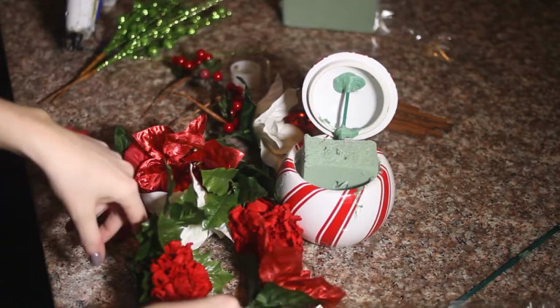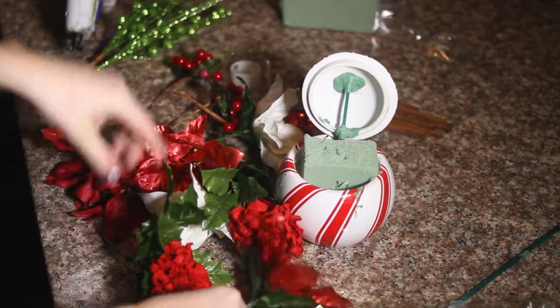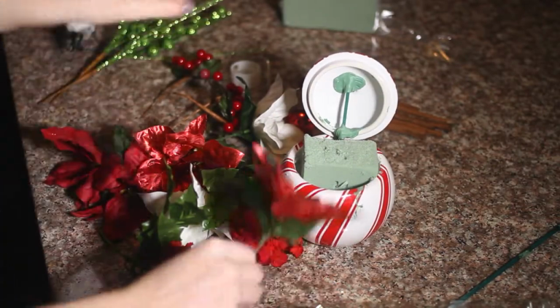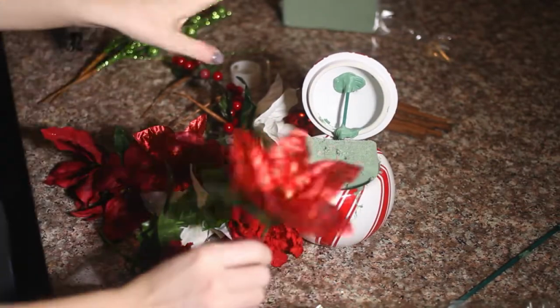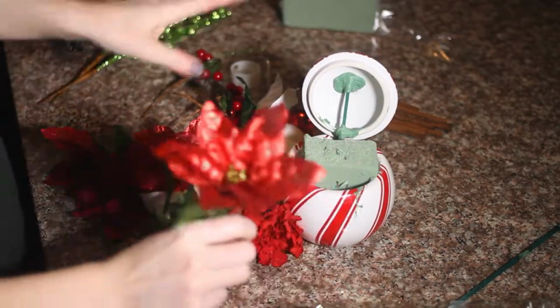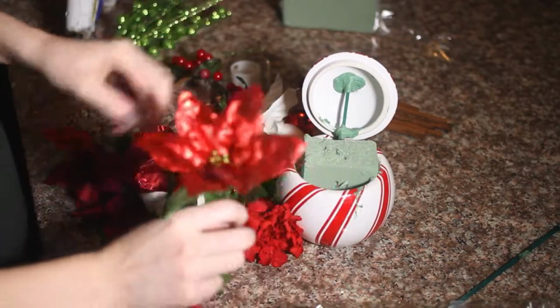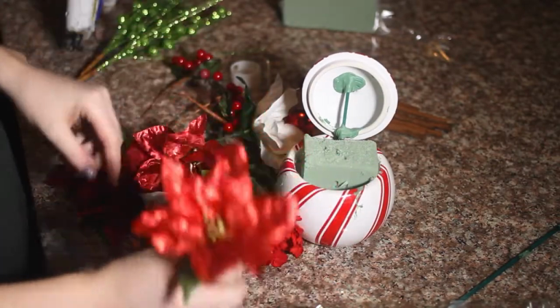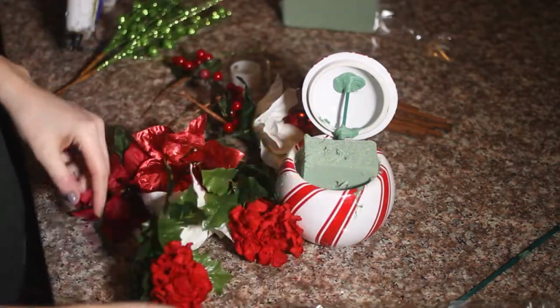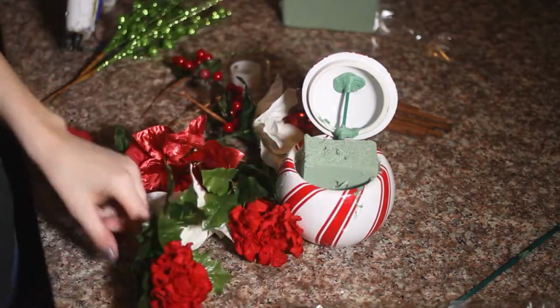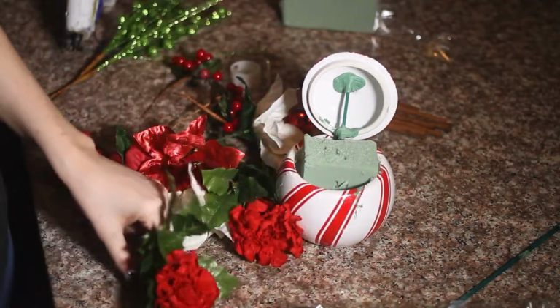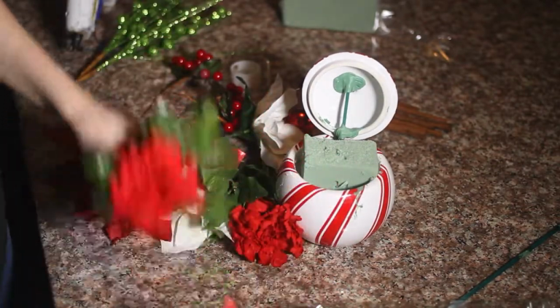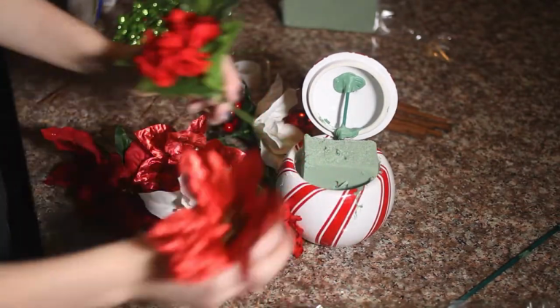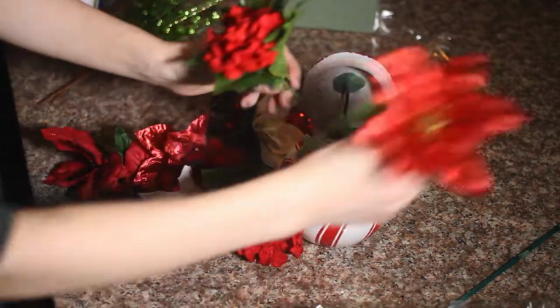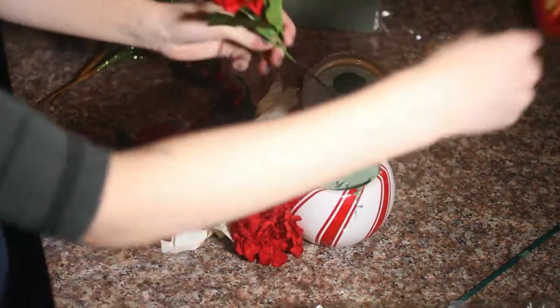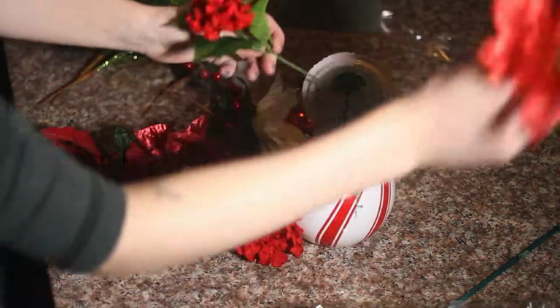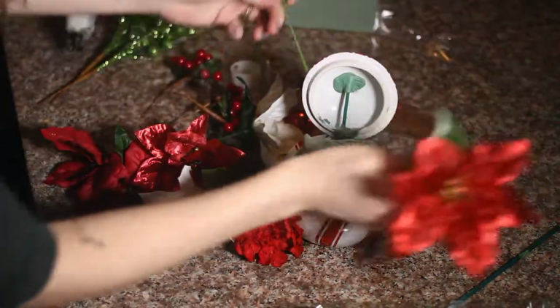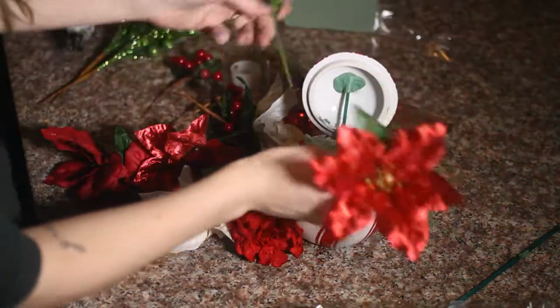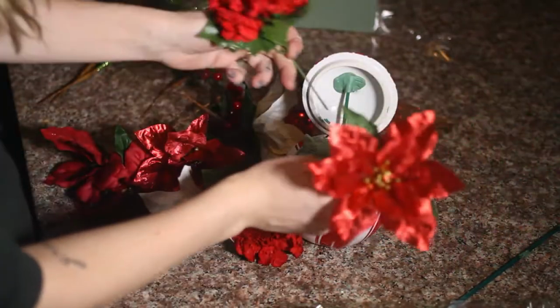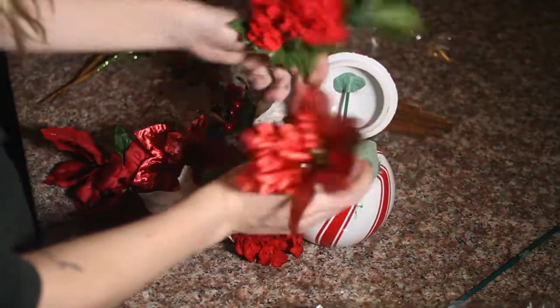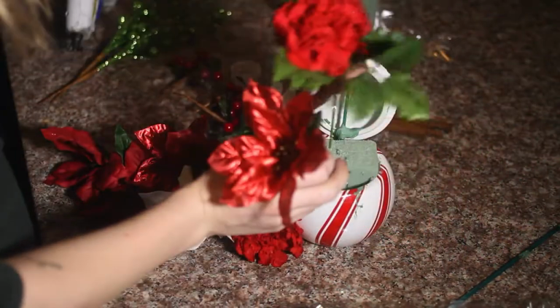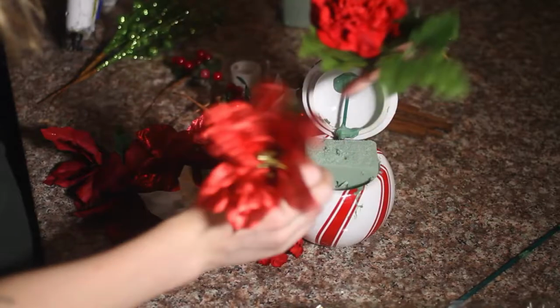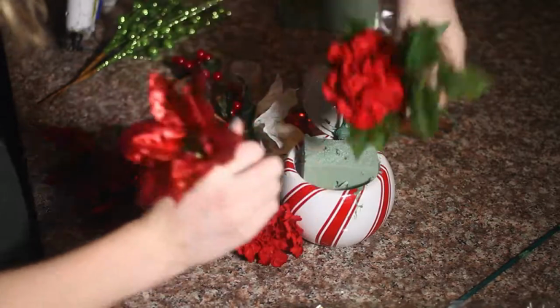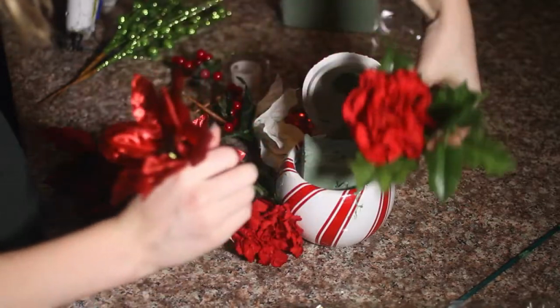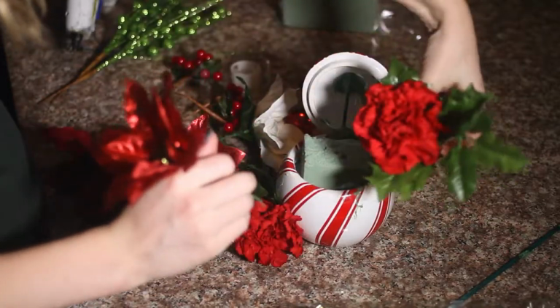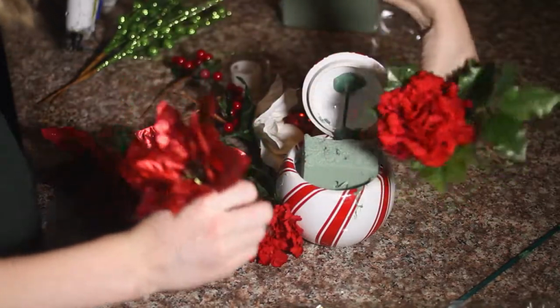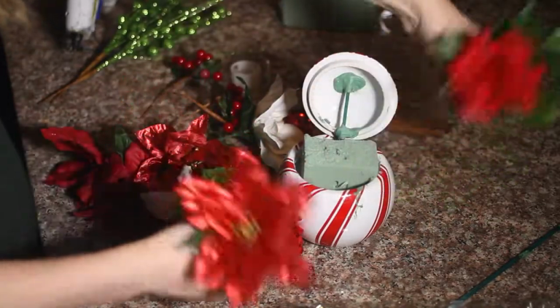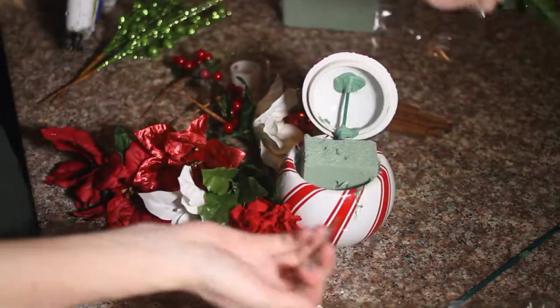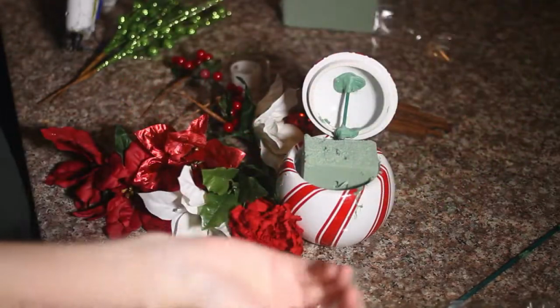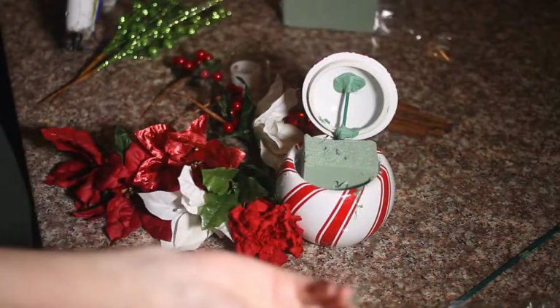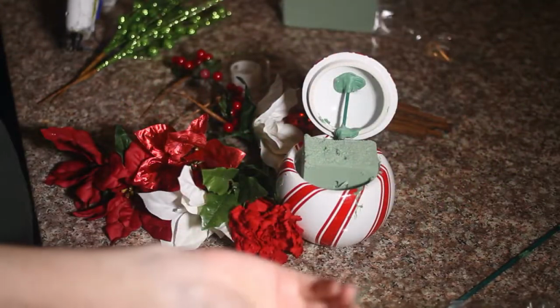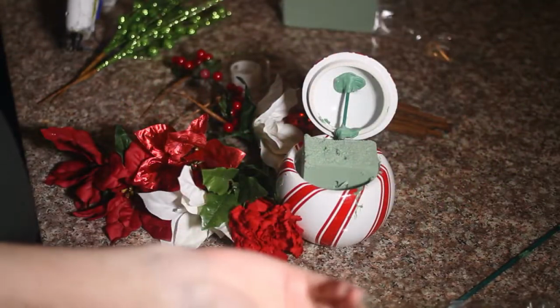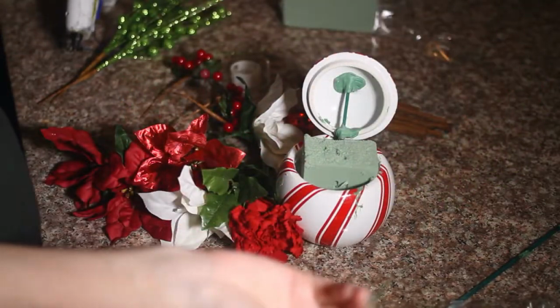So now I am going to go ahead and stick my flowers in and arrange them however I think they should be.